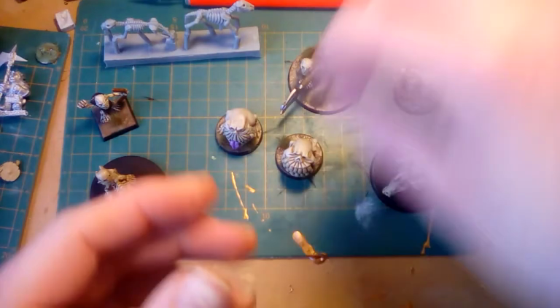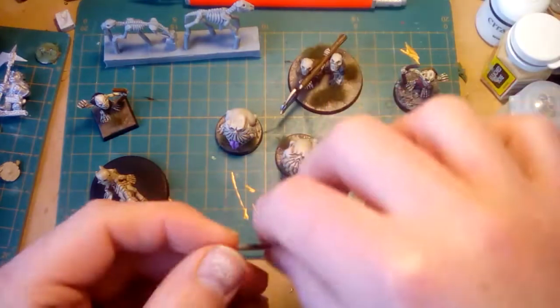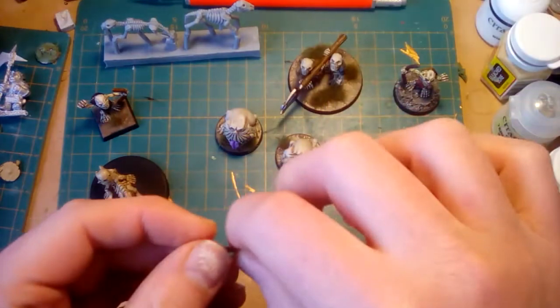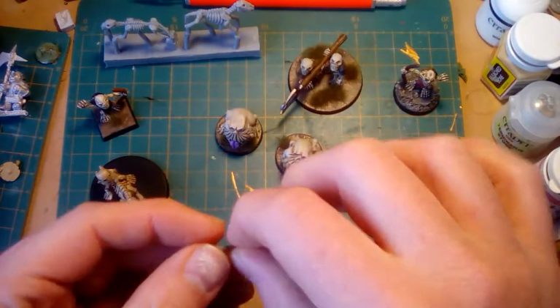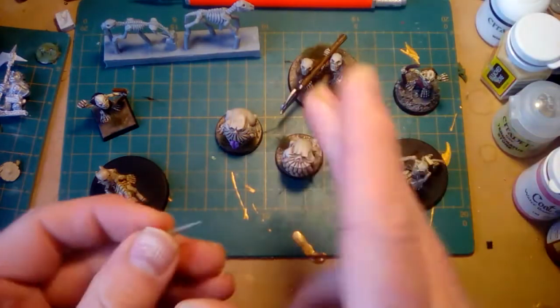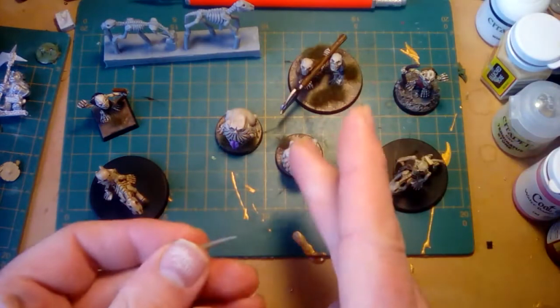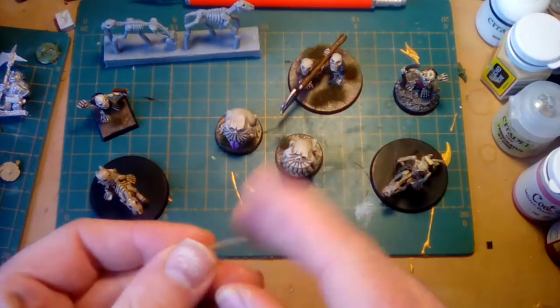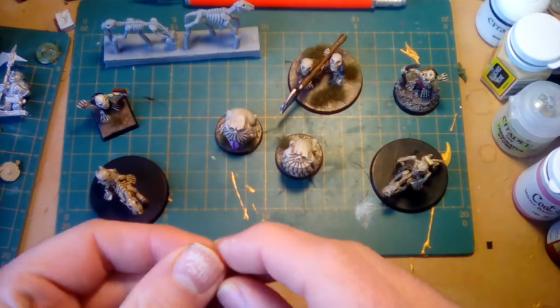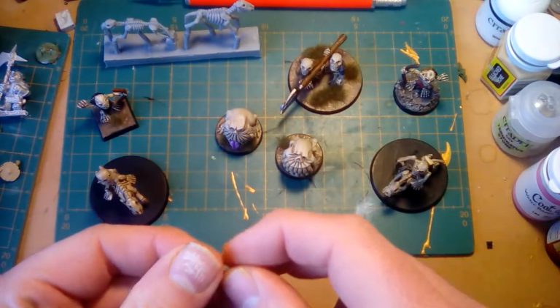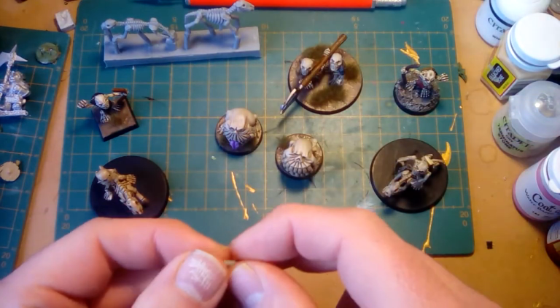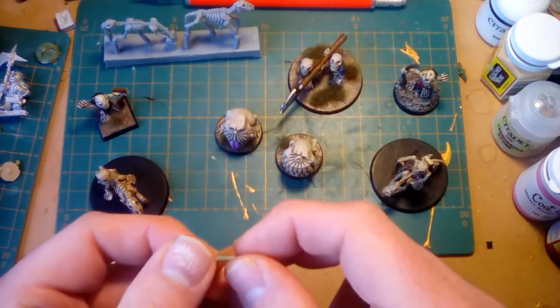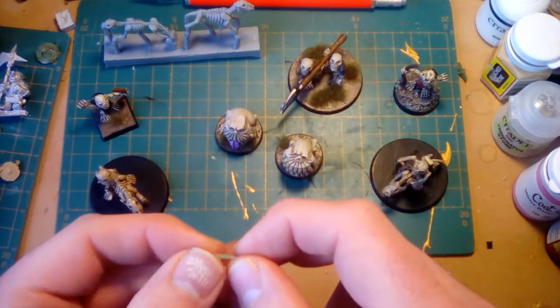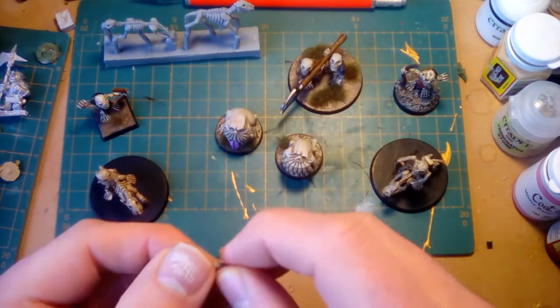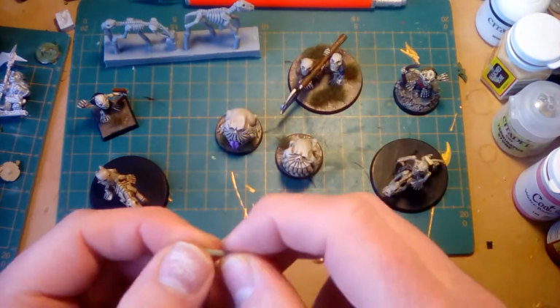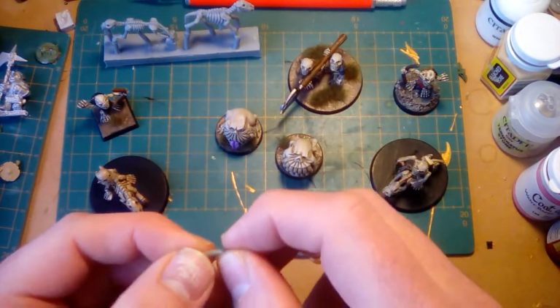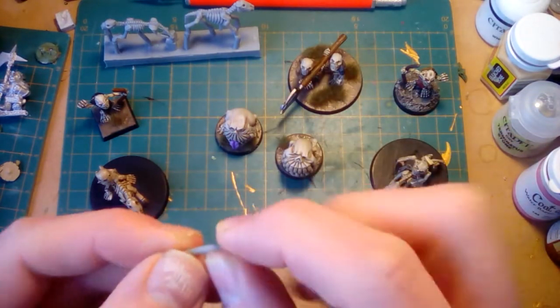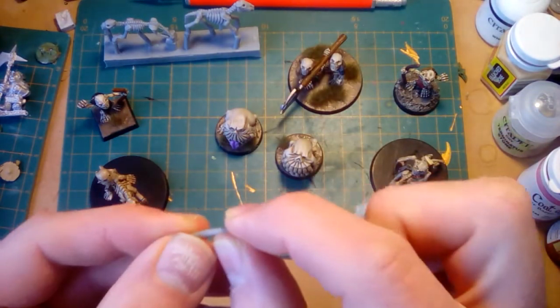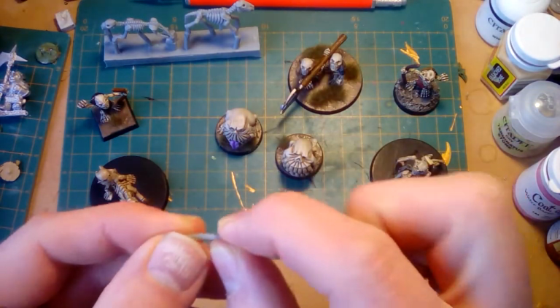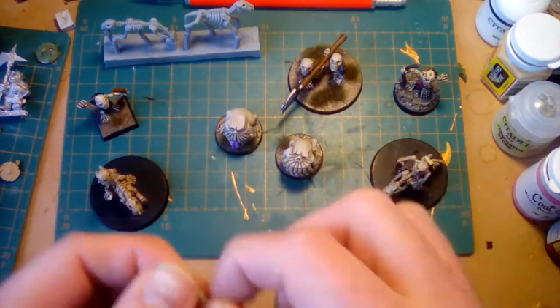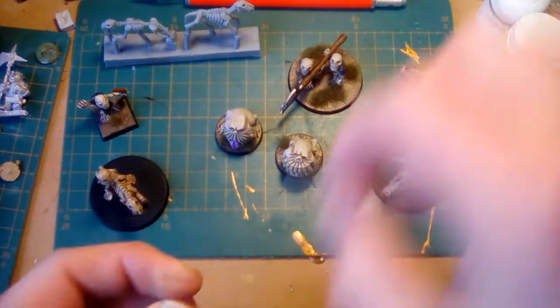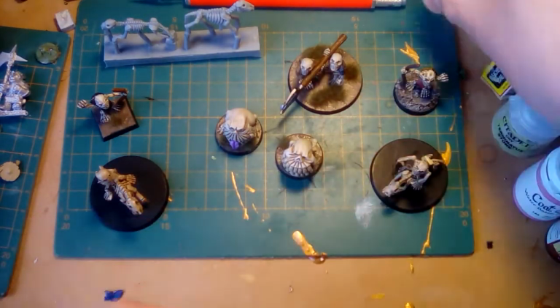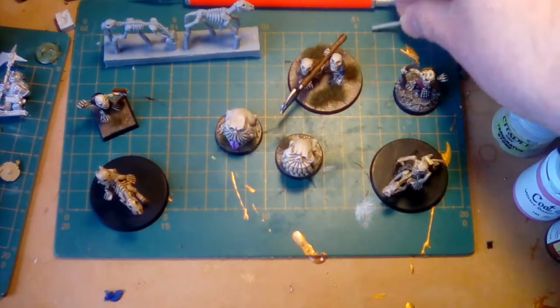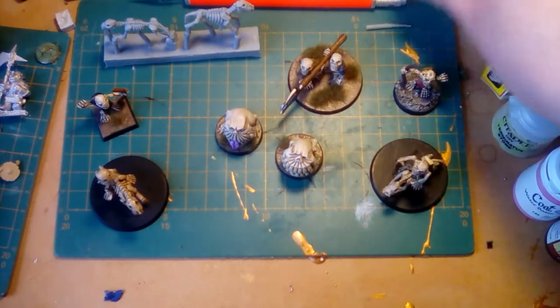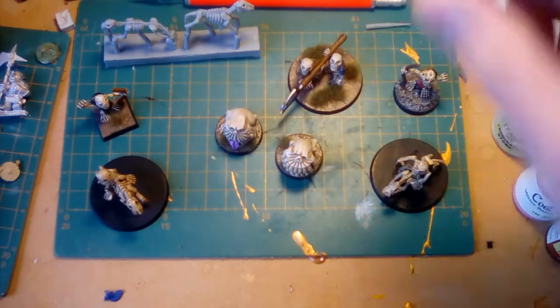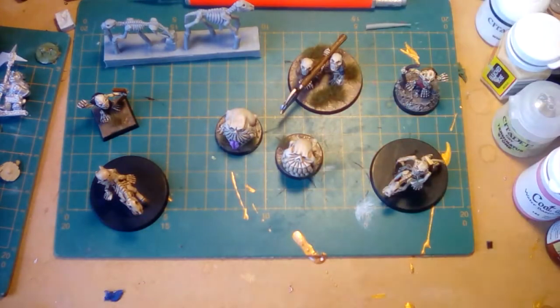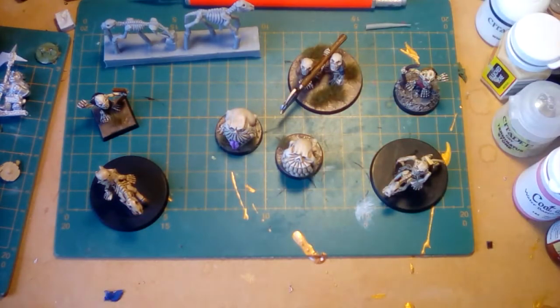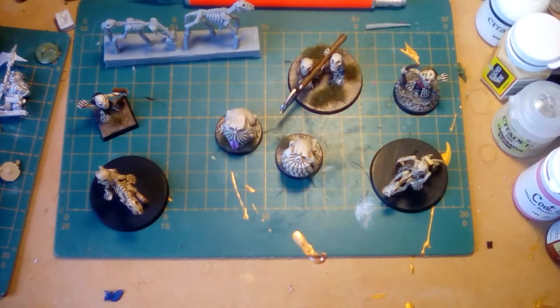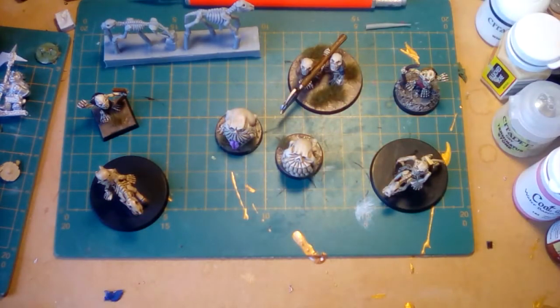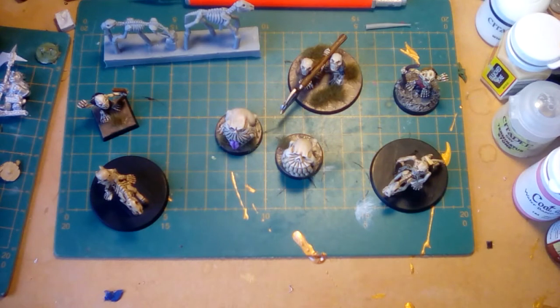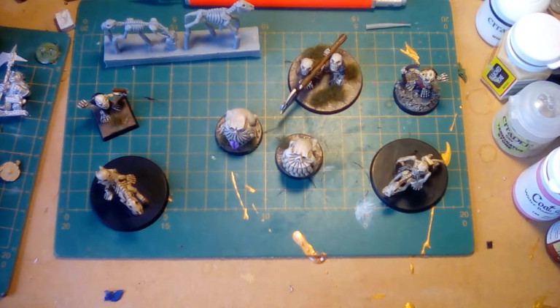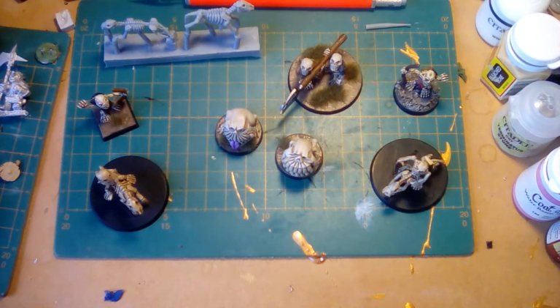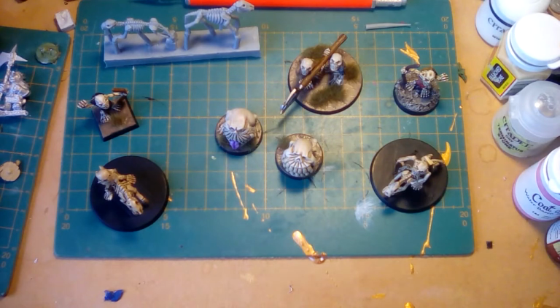The answer is: not brittle — malleable and strong. Next question.